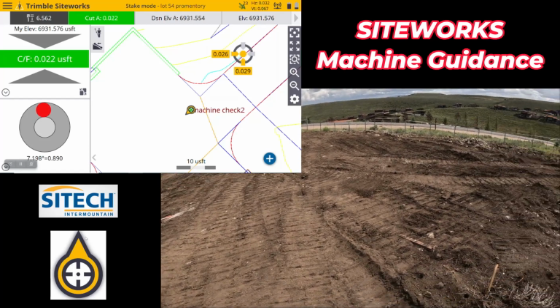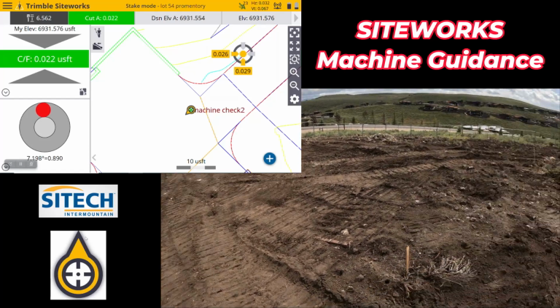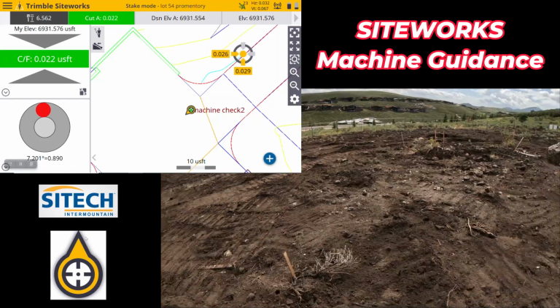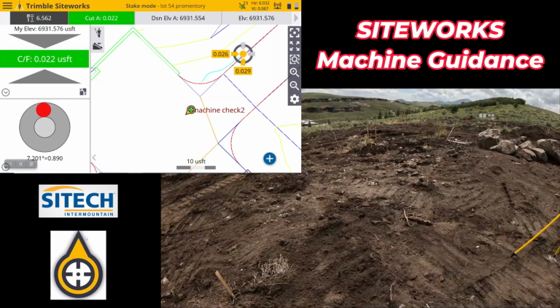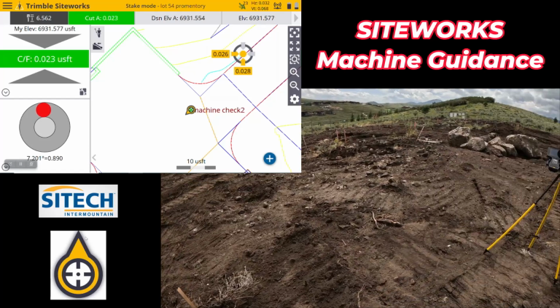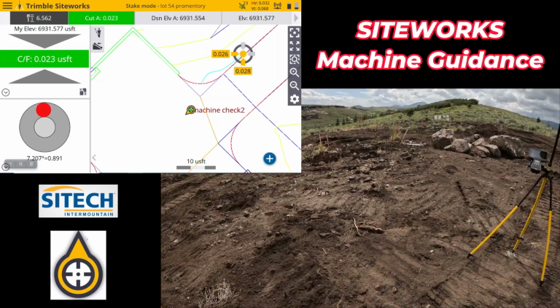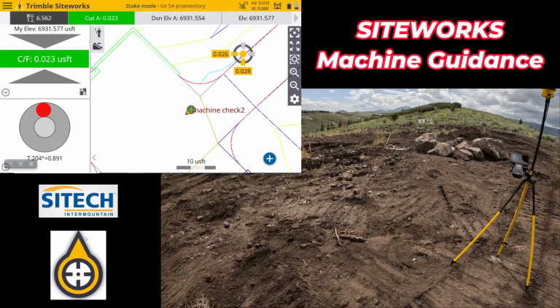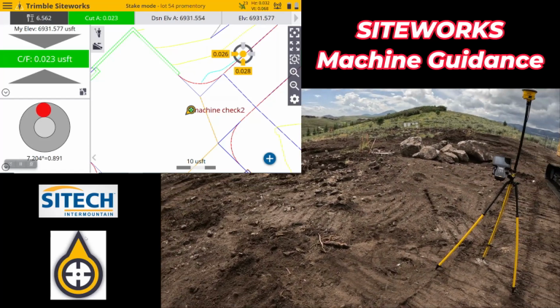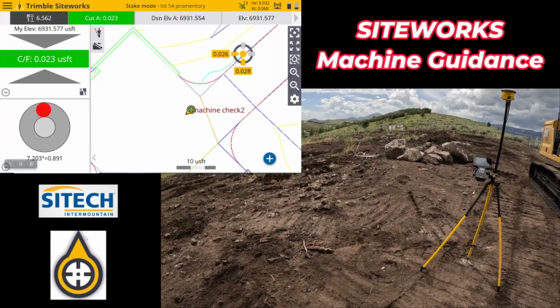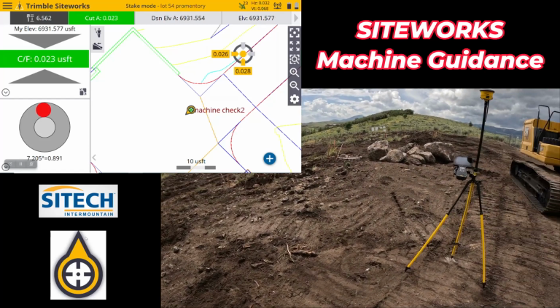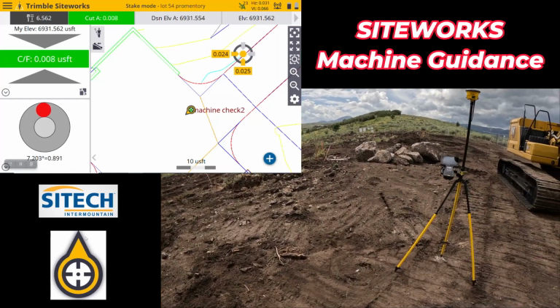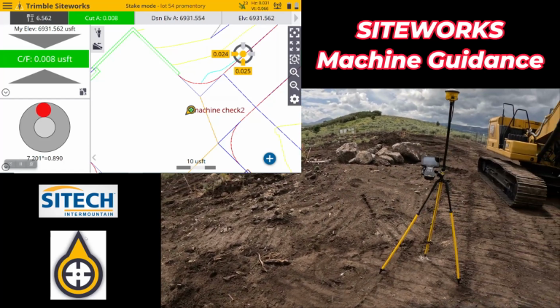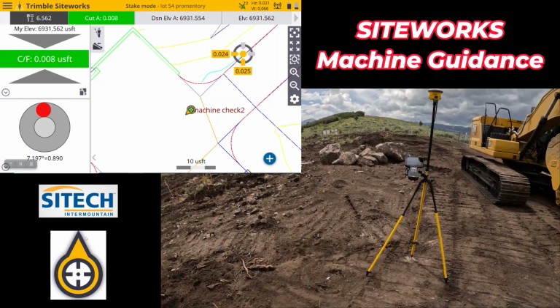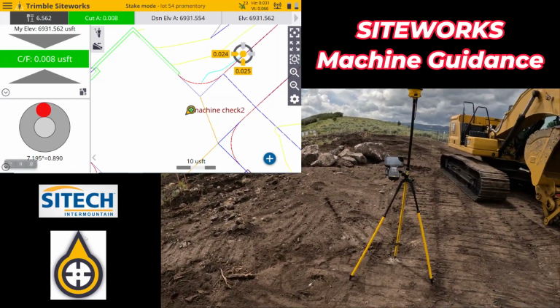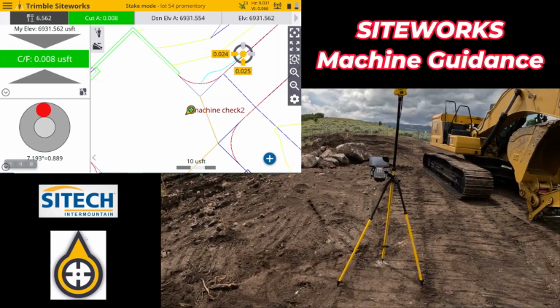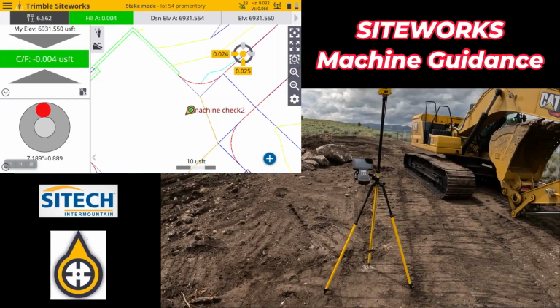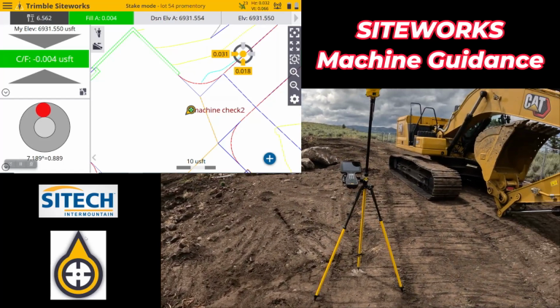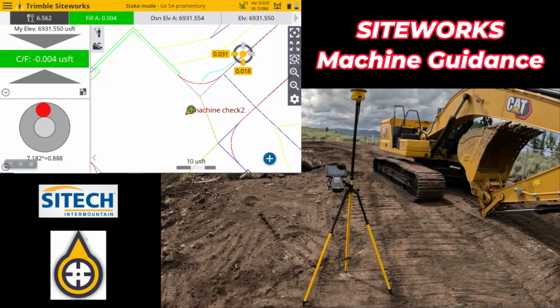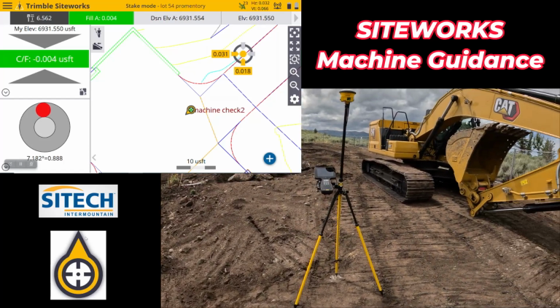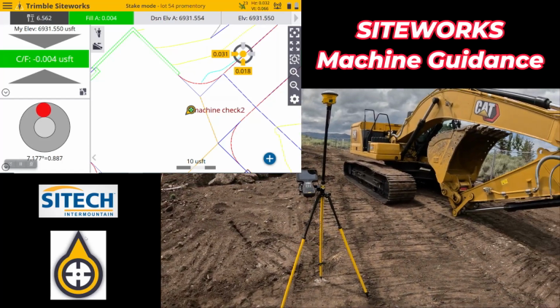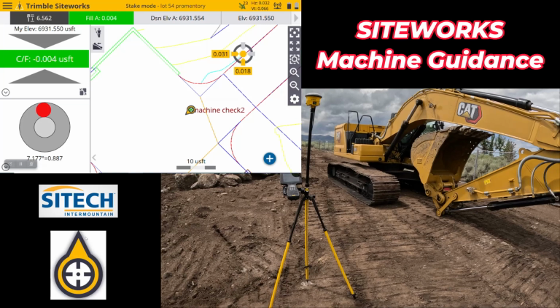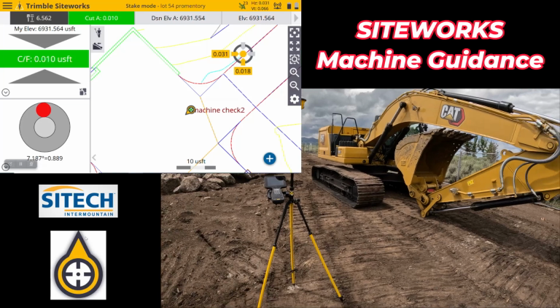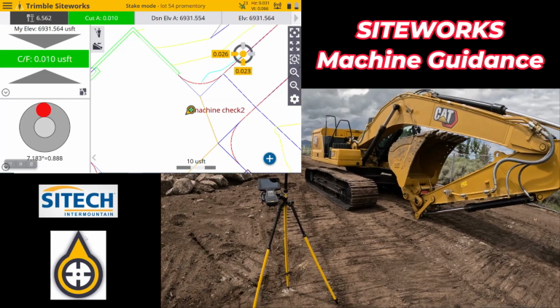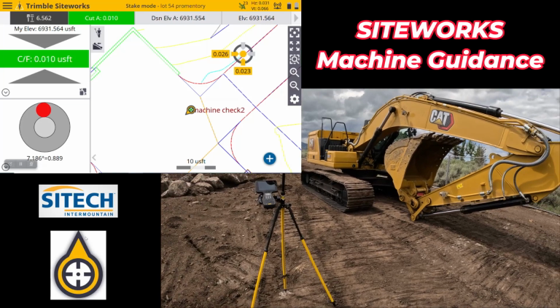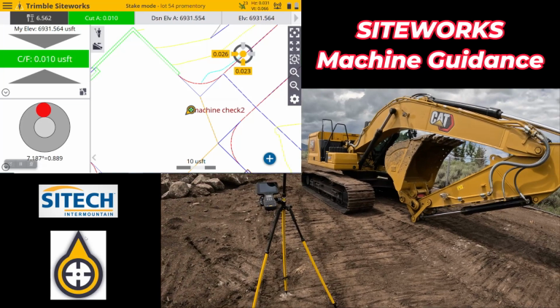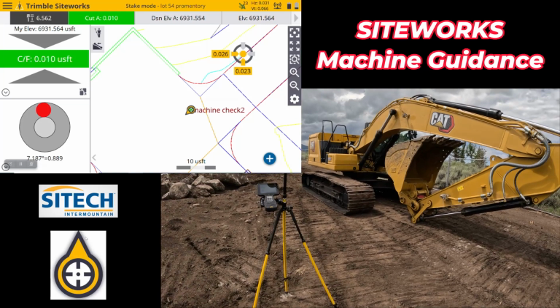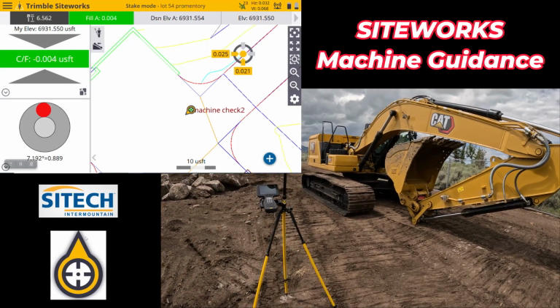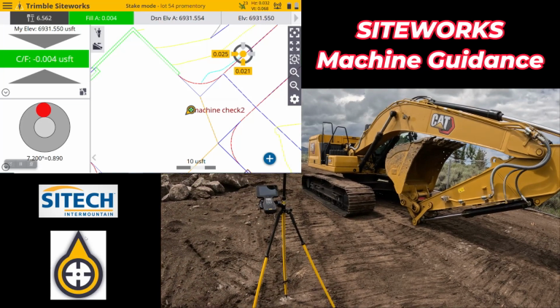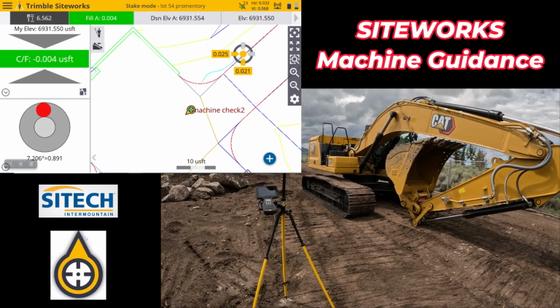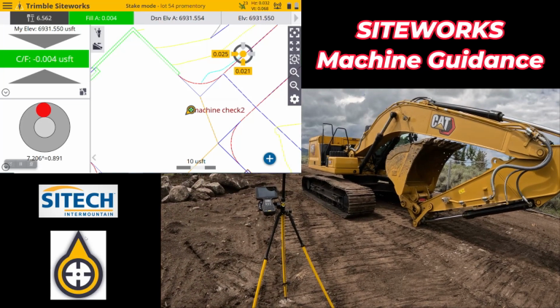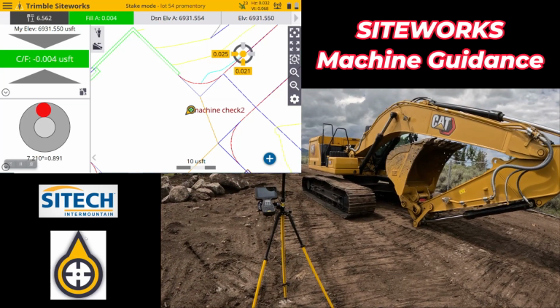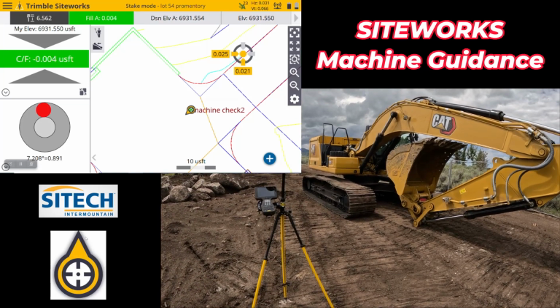Hopefully this video from SiteTech Intermountain on SiteWorks machine control helps out. Thank you.